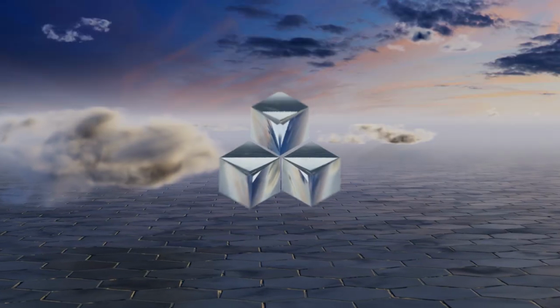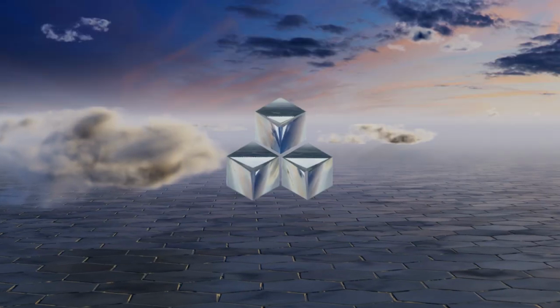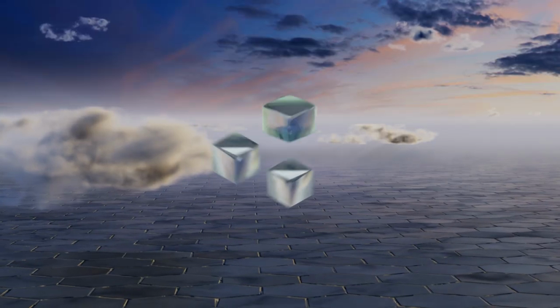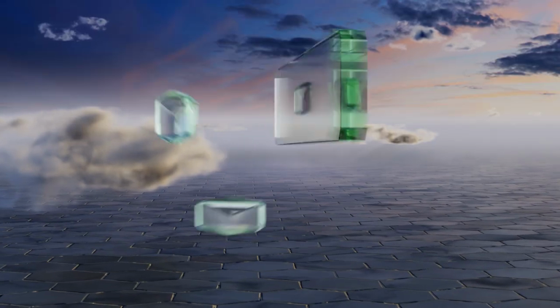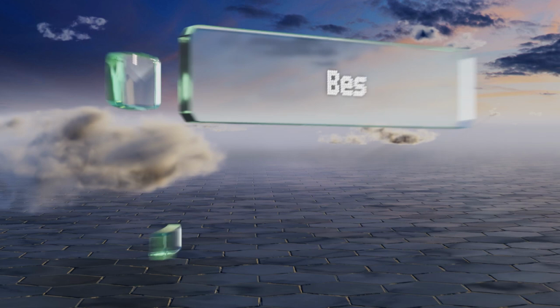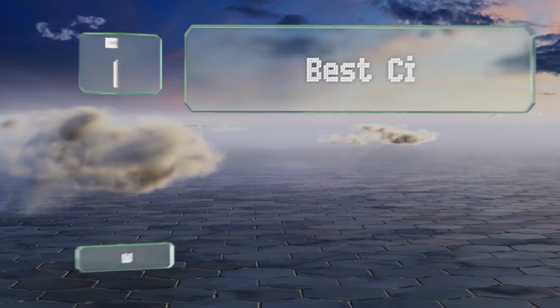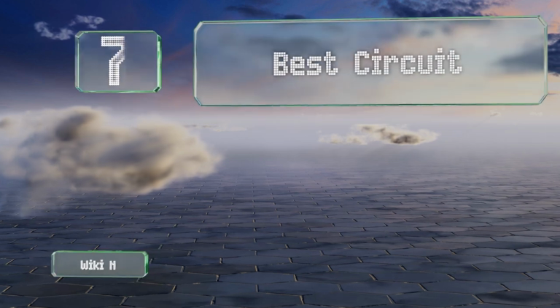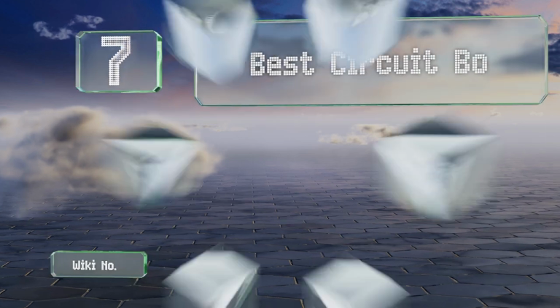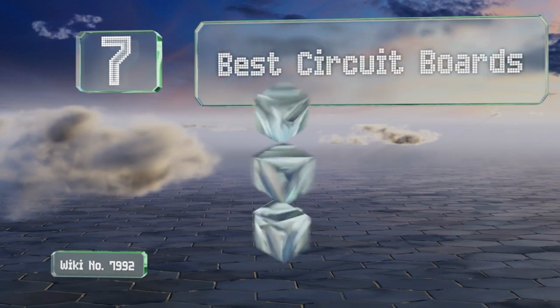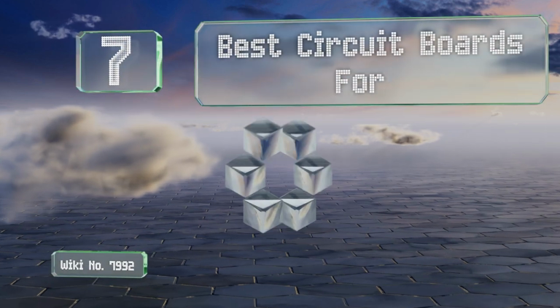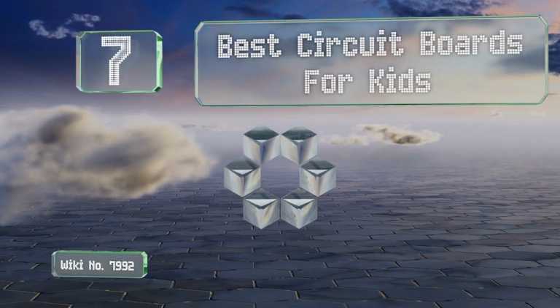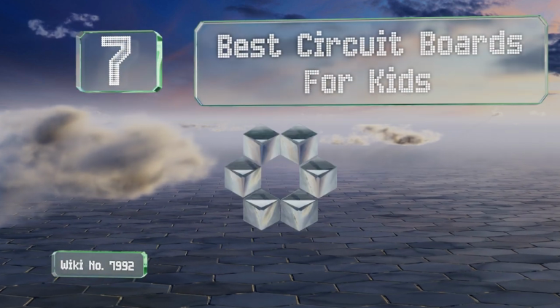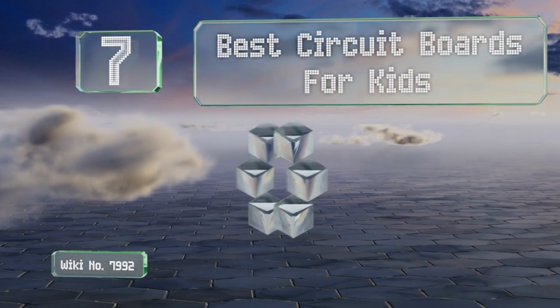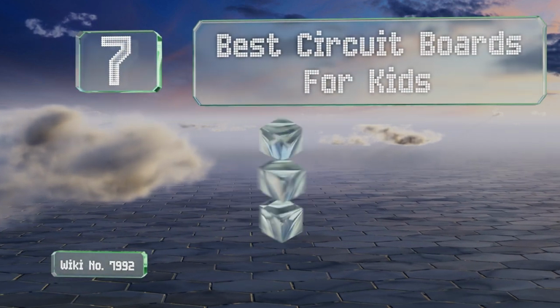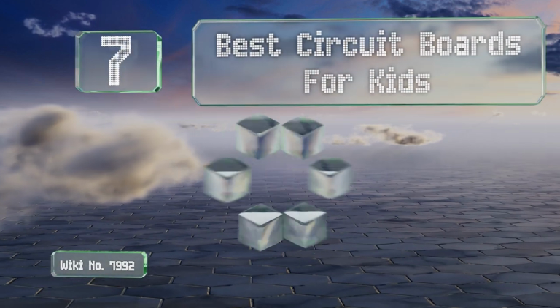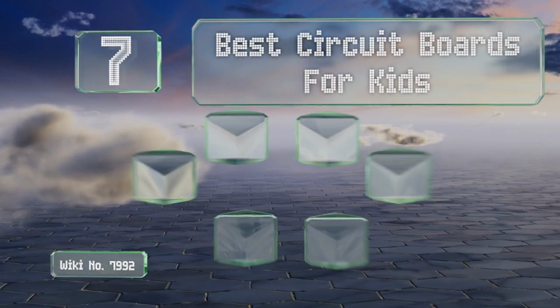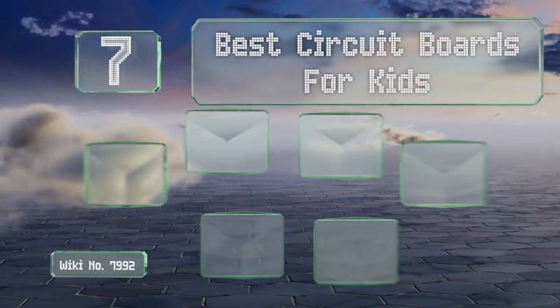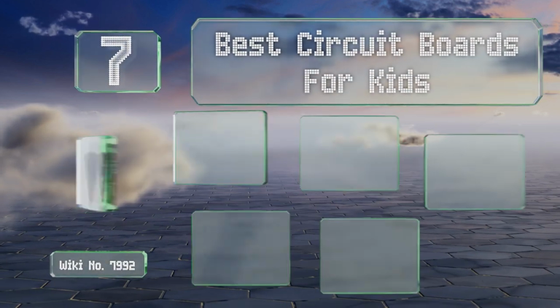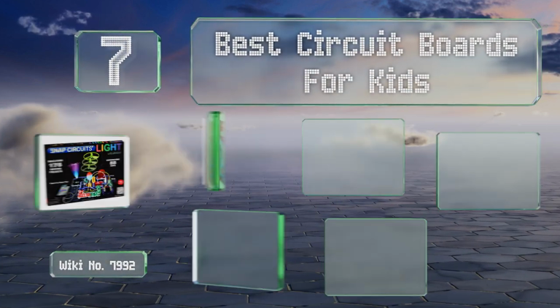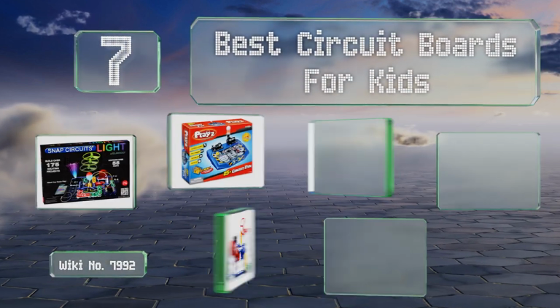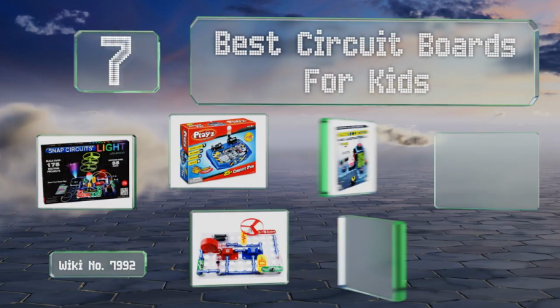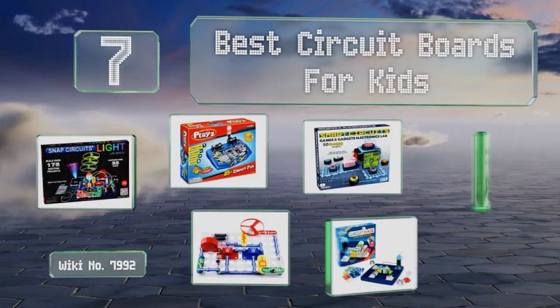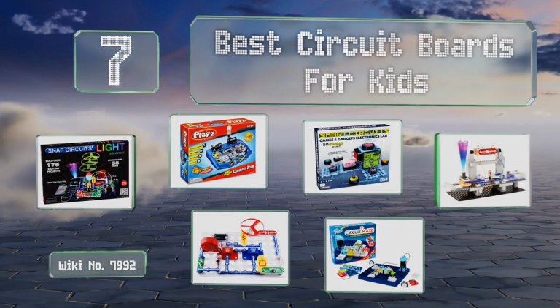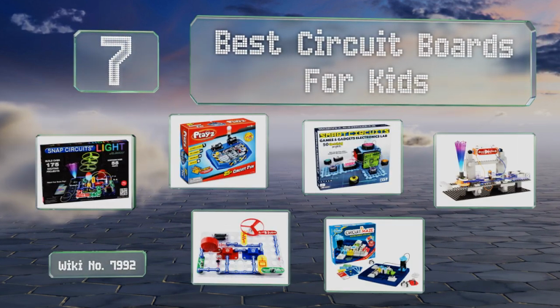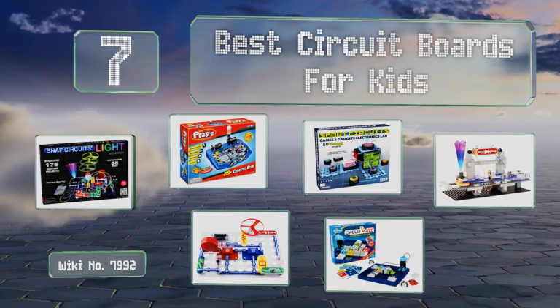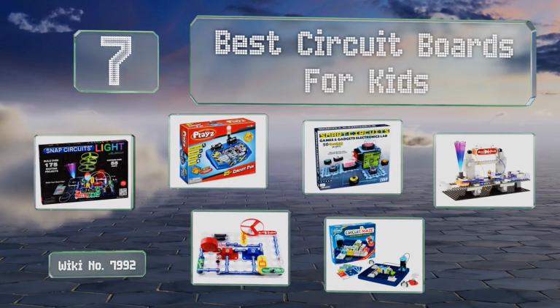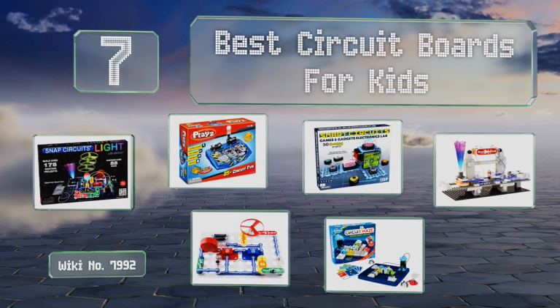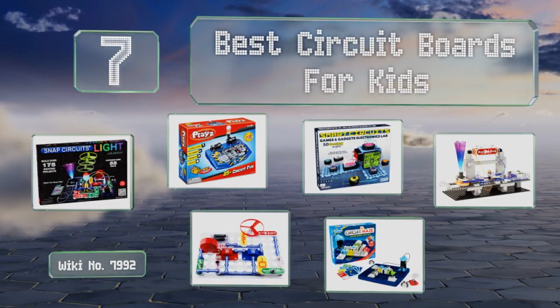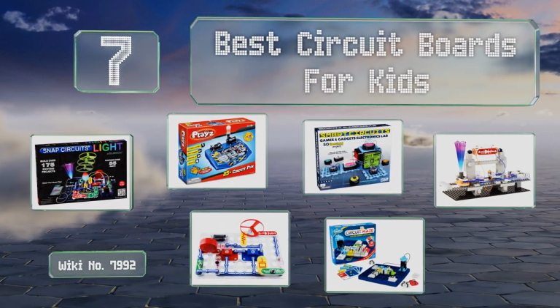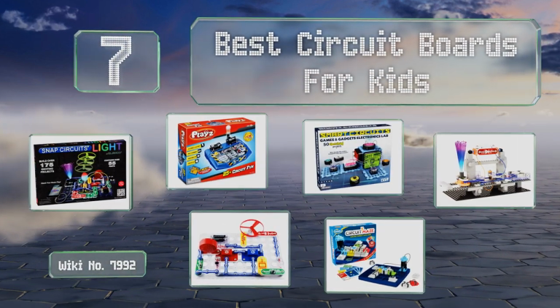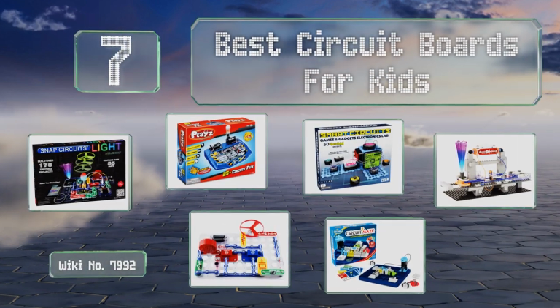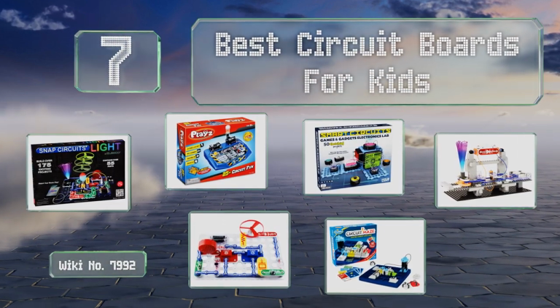EasyVid presents the seven best circuit boards for kids. Let's get started with the list.